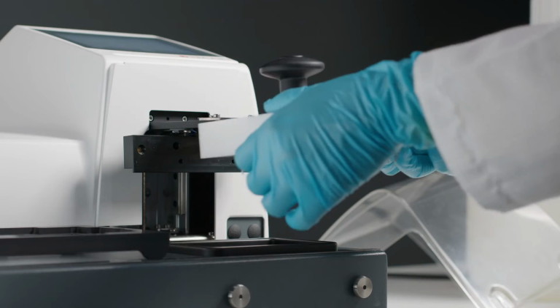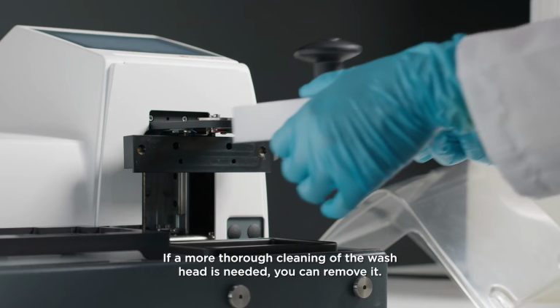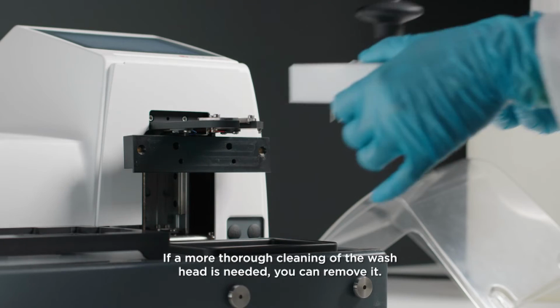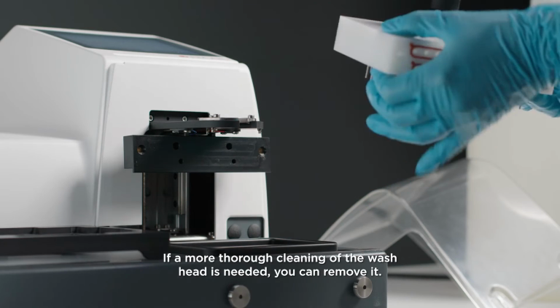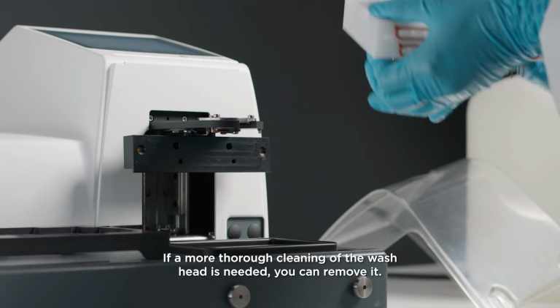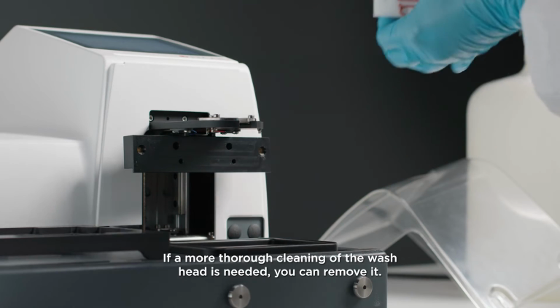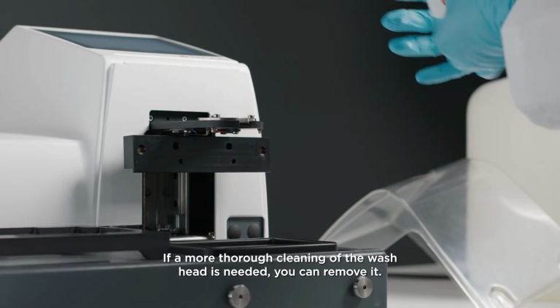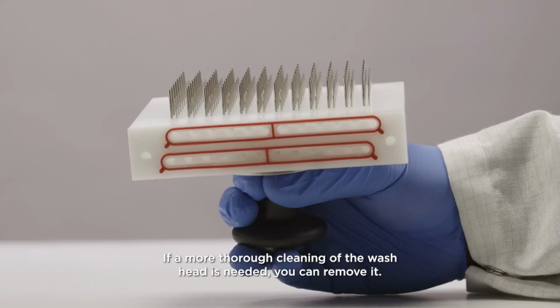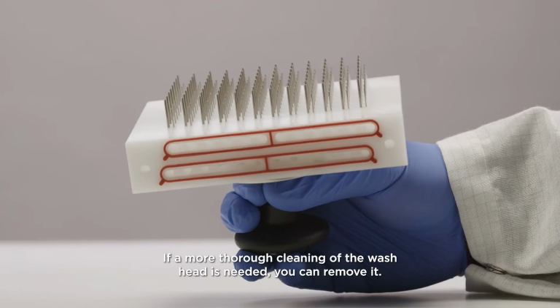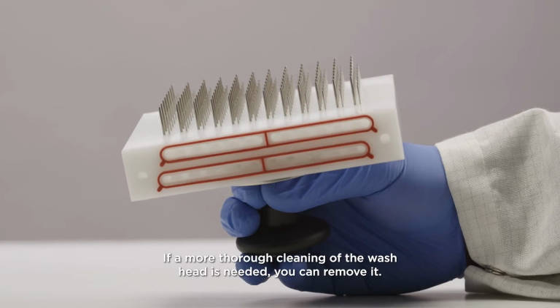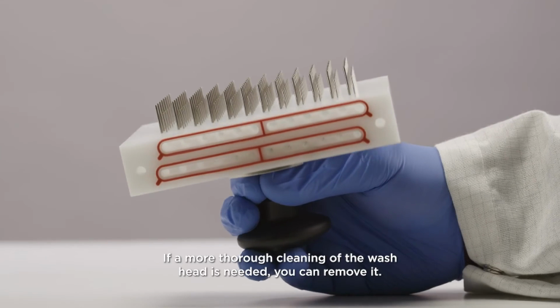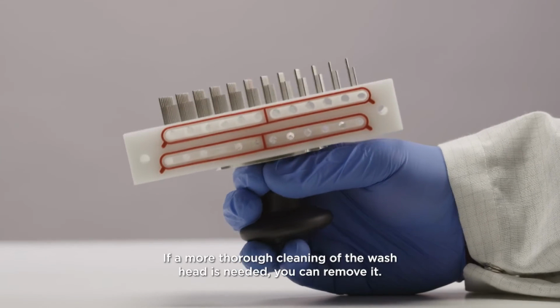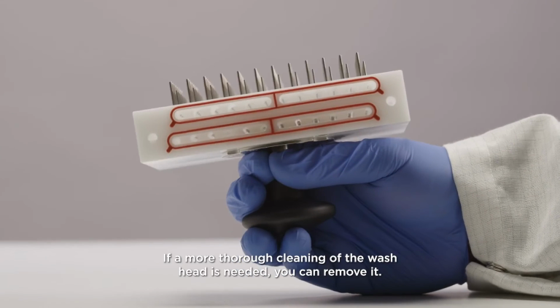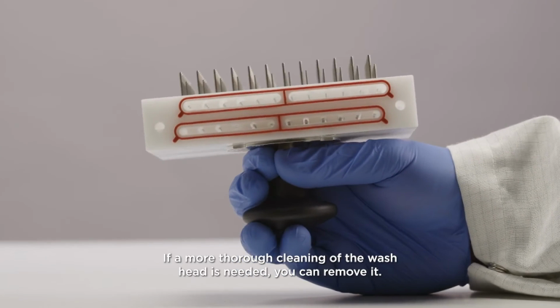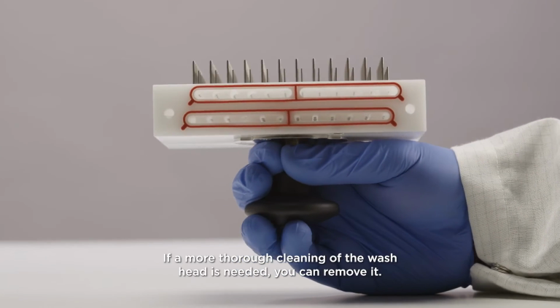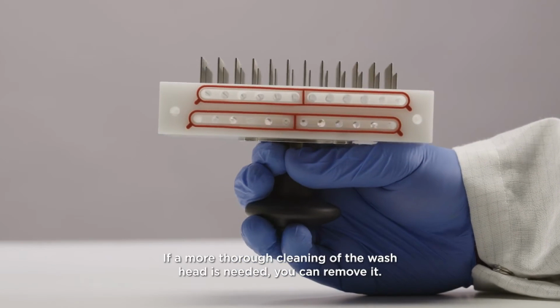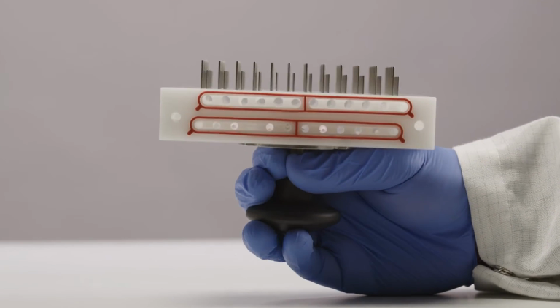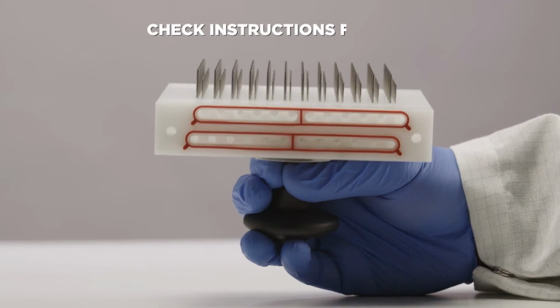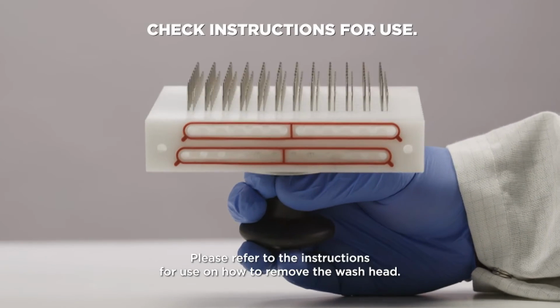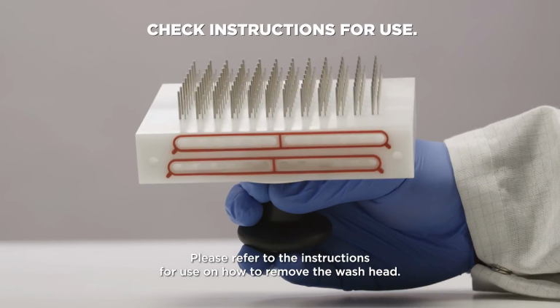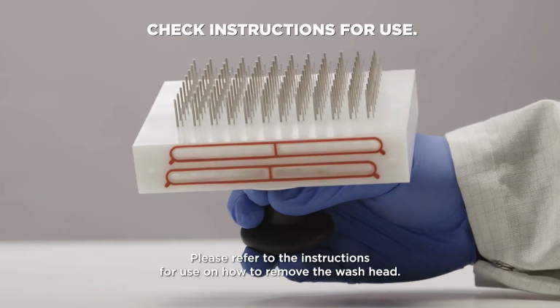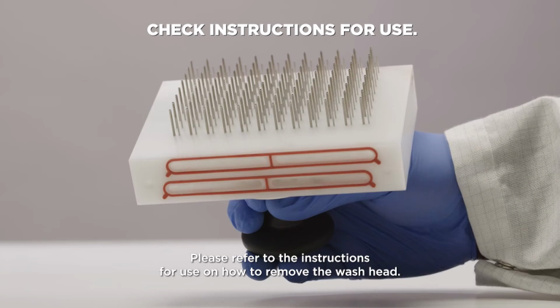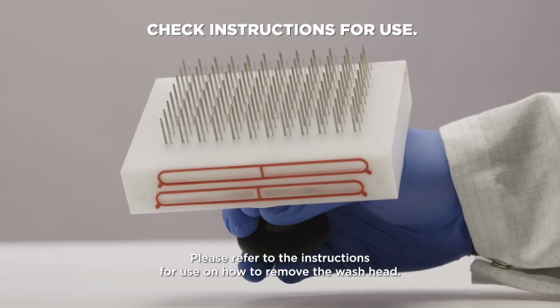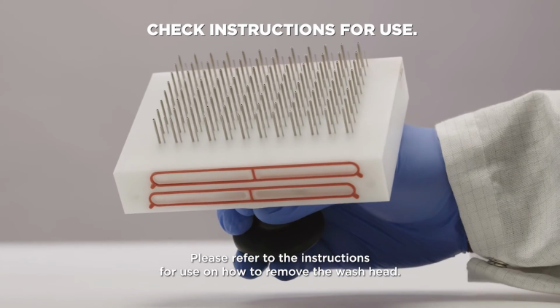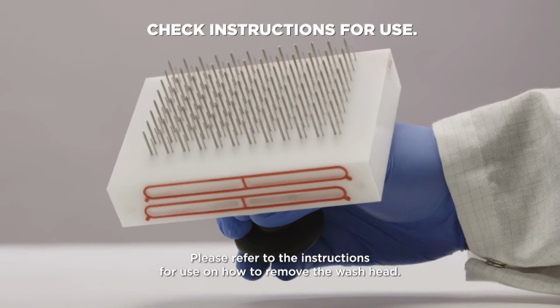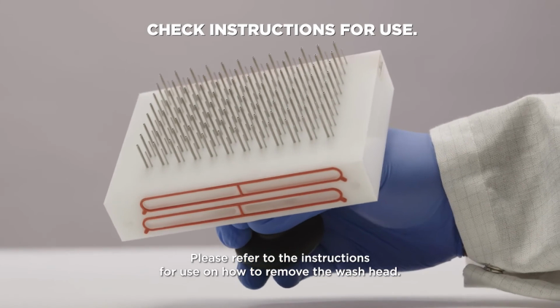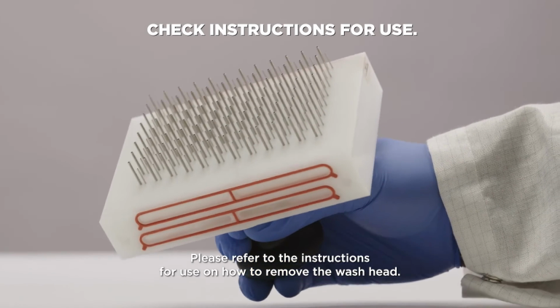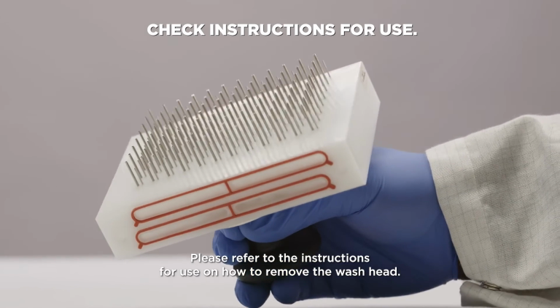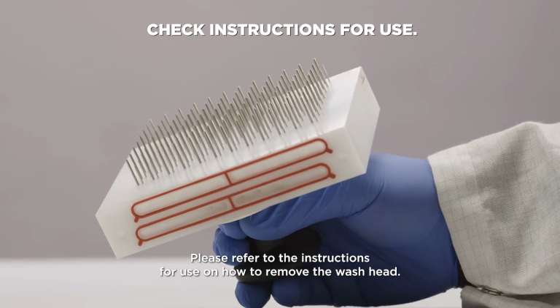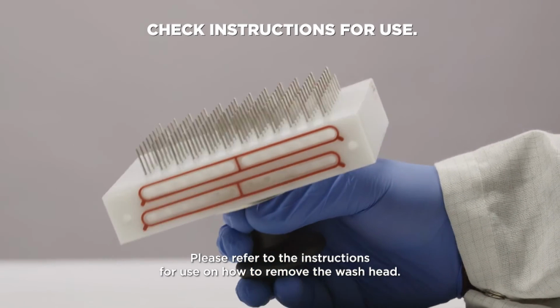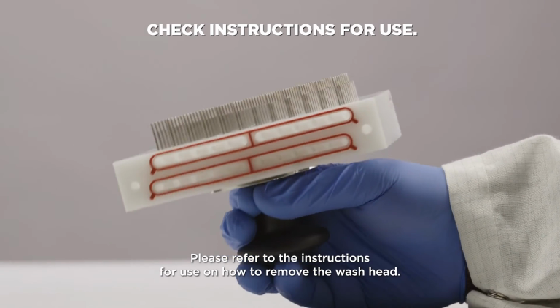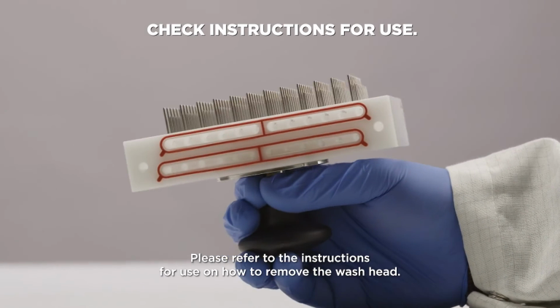If a more thorough cleaning of the wash head is needed, you can remove it. Please refer to the instructions for use on how to remove the wash head.